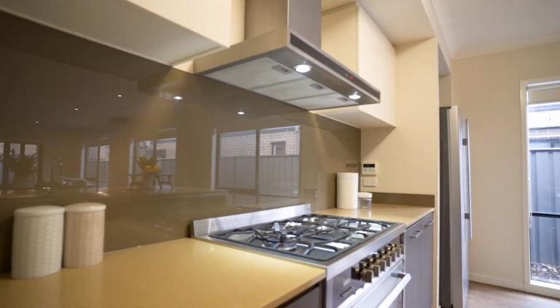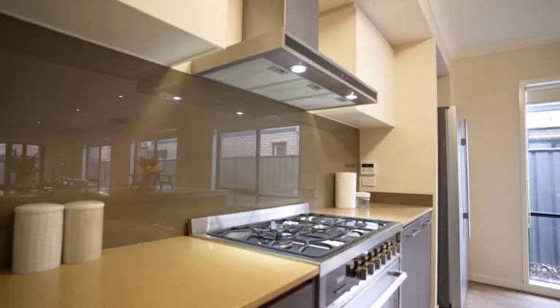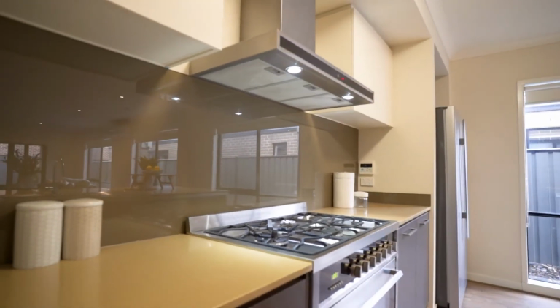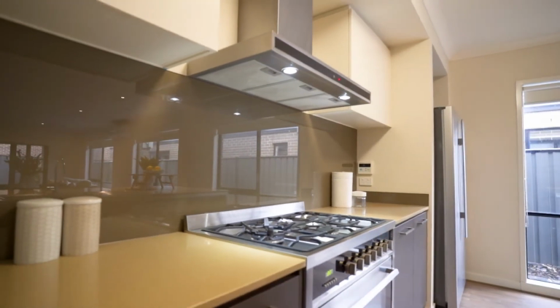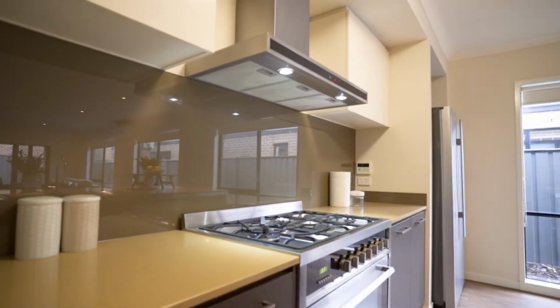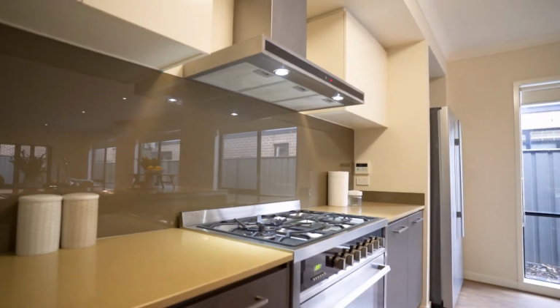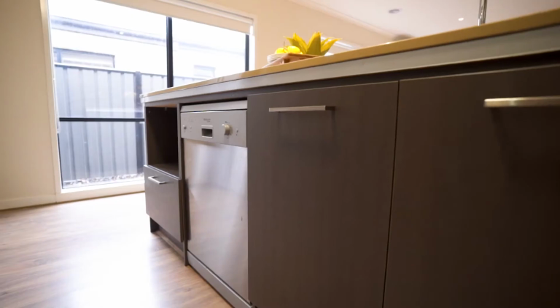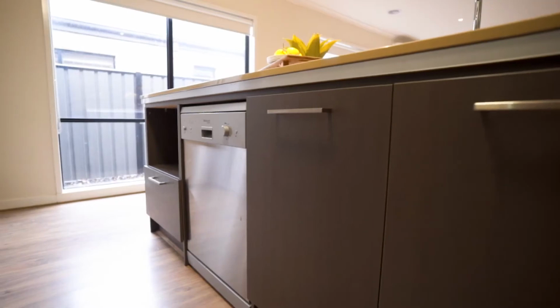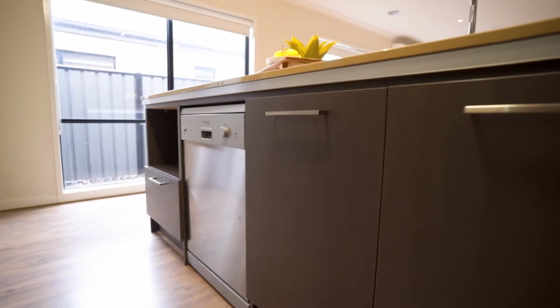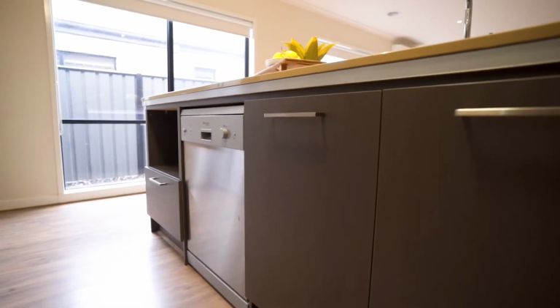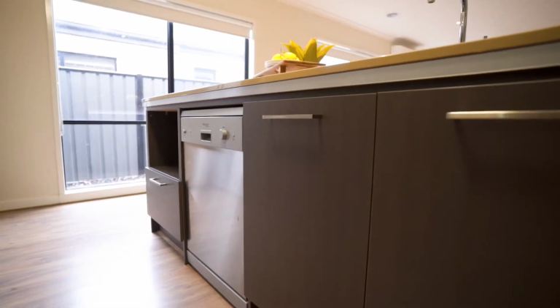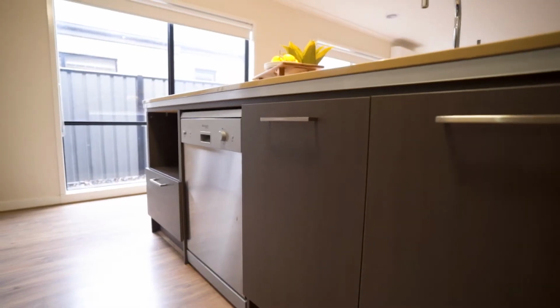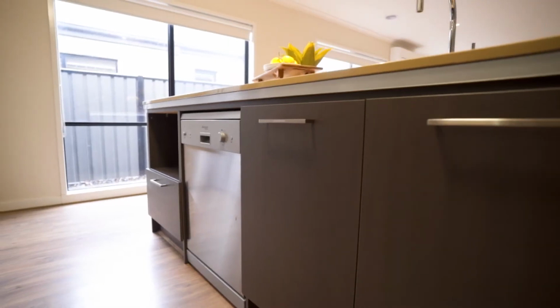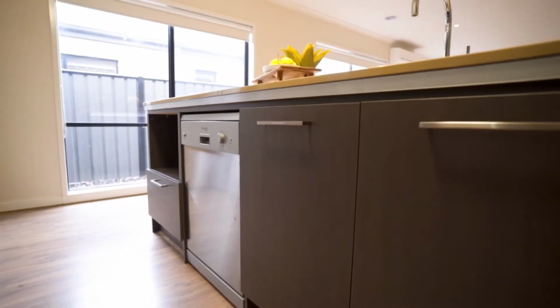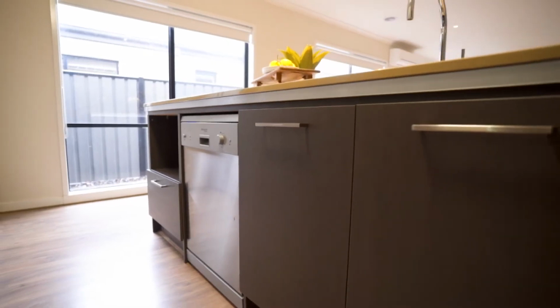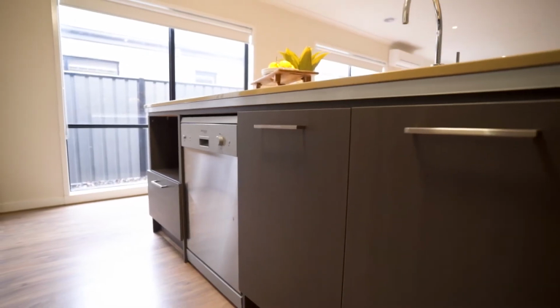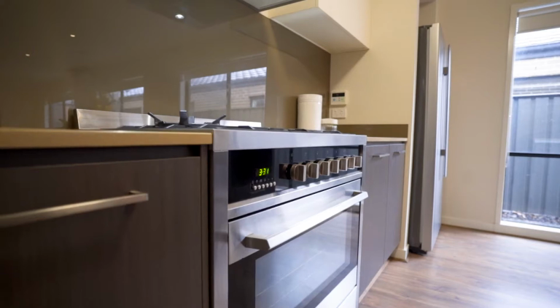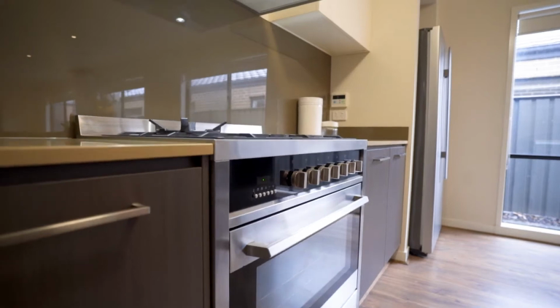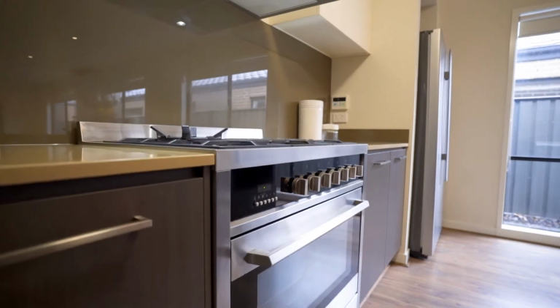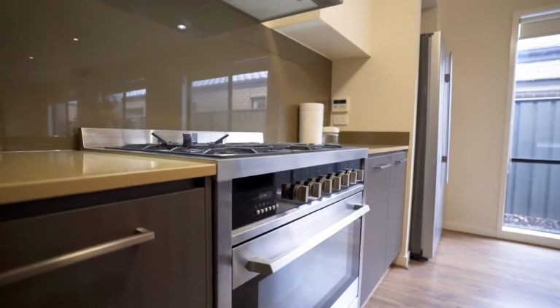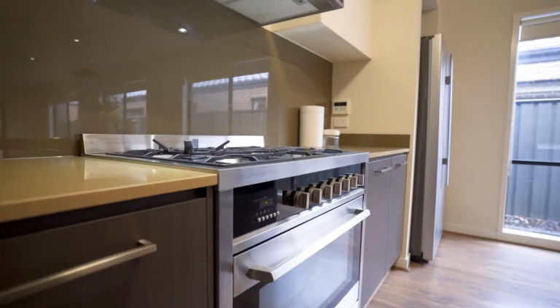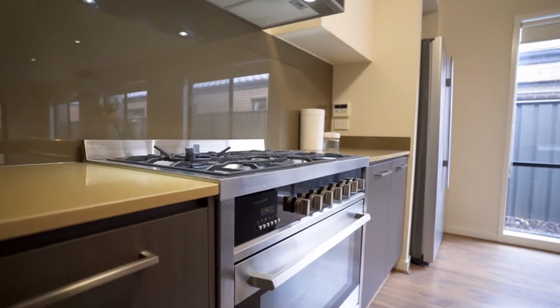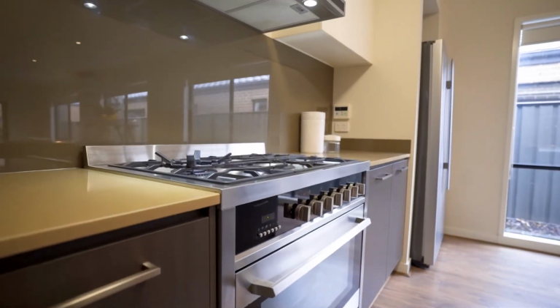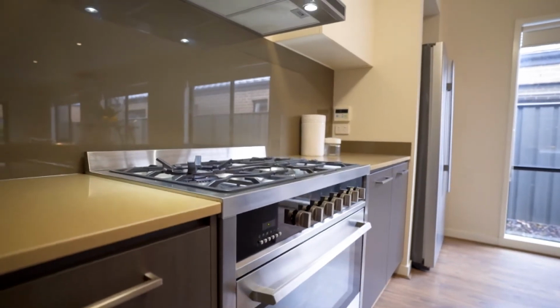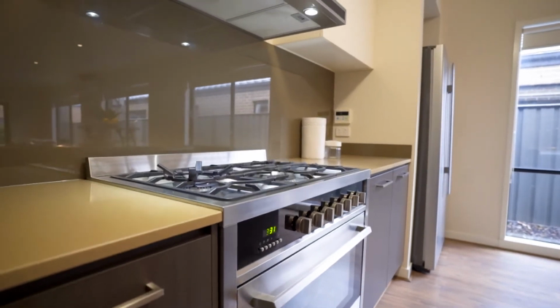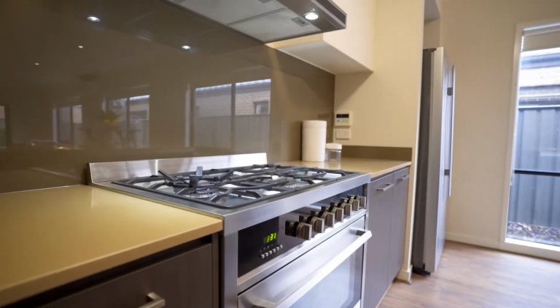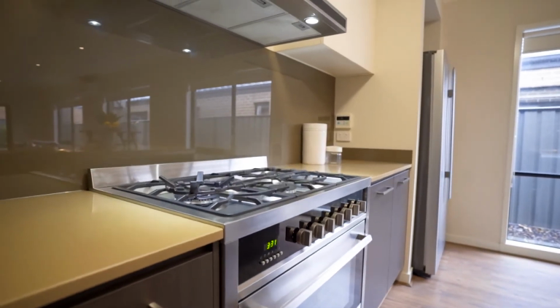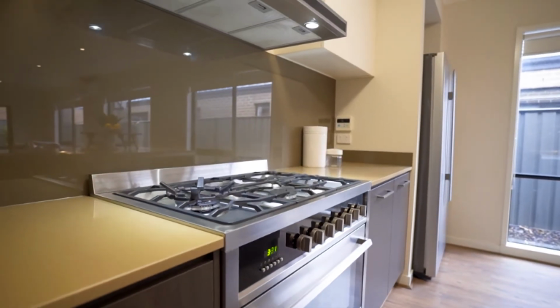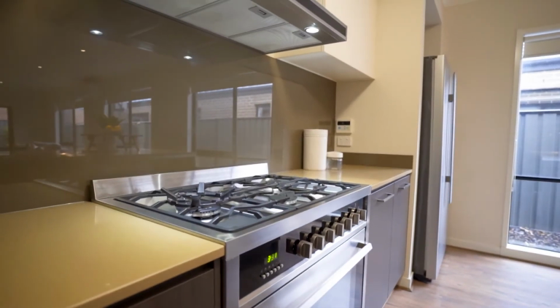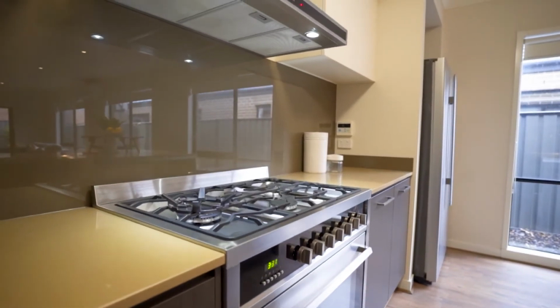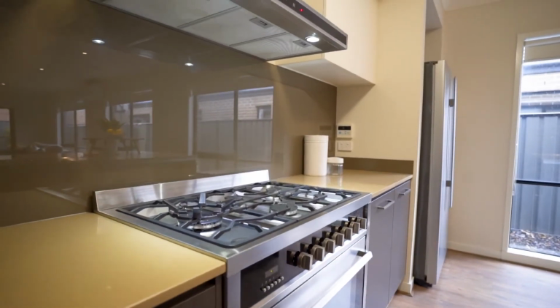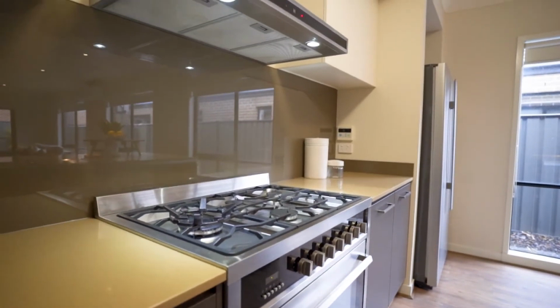The beautiful kitchen showcases stylish glass splashbacks, stainless steel appliances, and a five-burner freestanding 900mm gas cooktop.